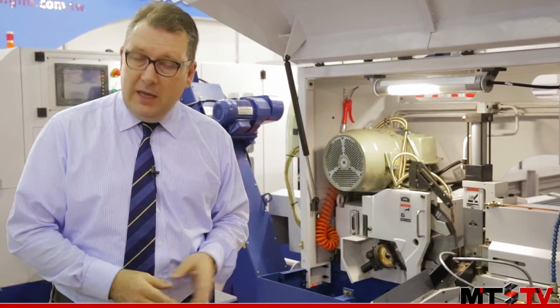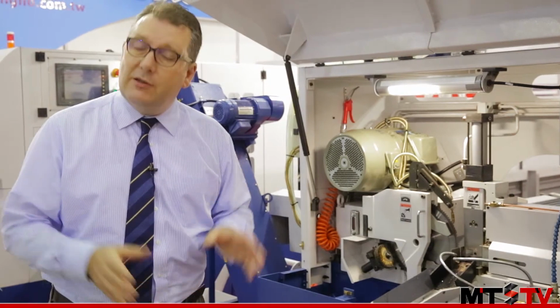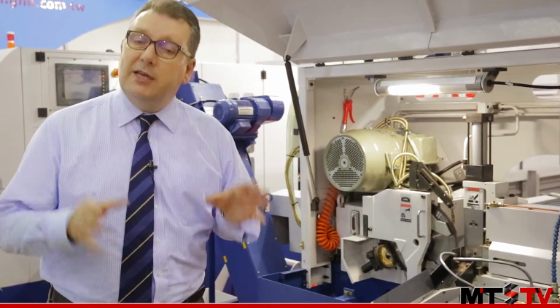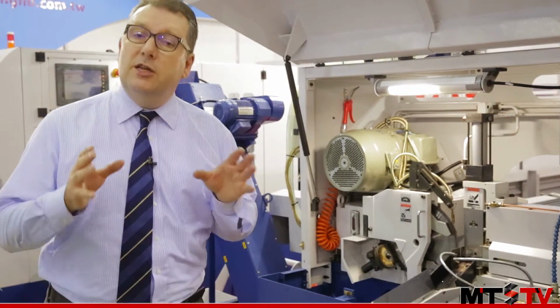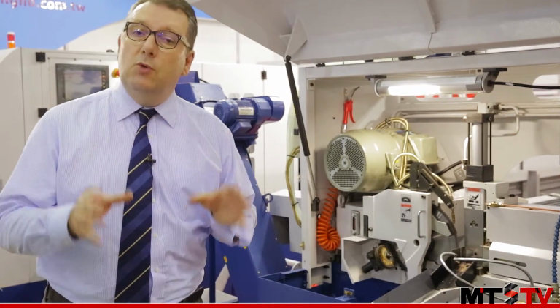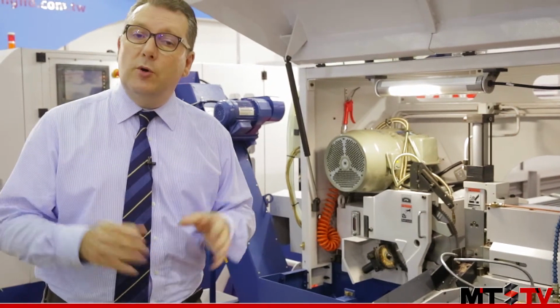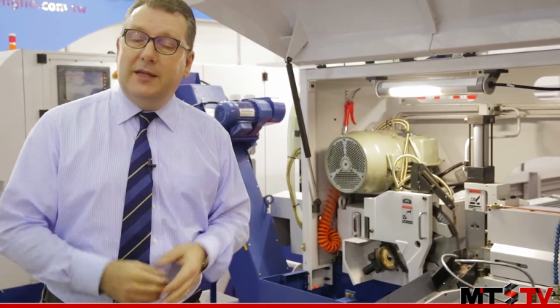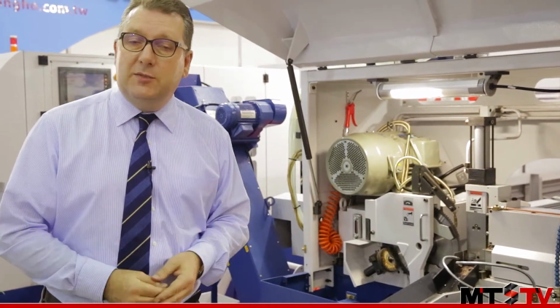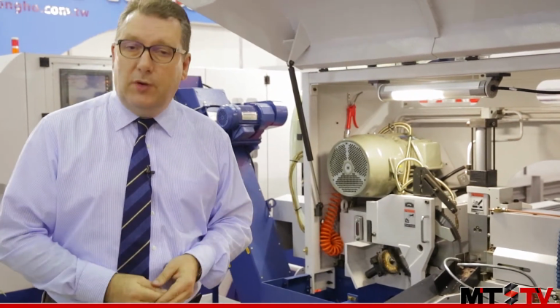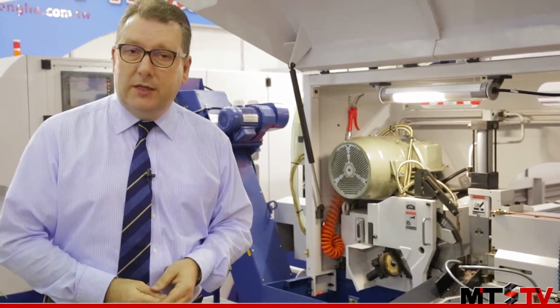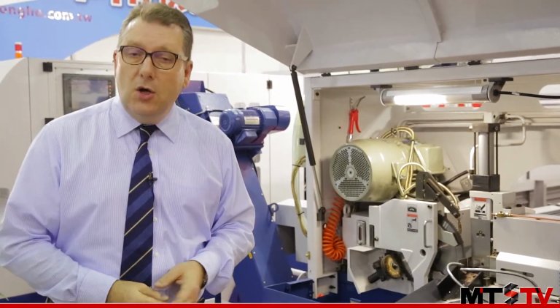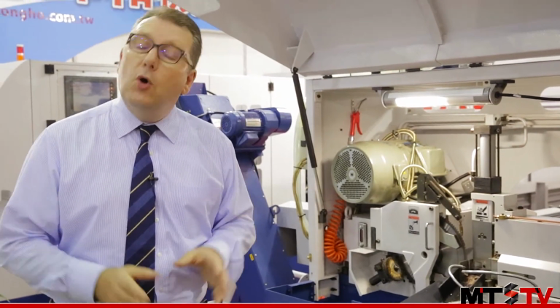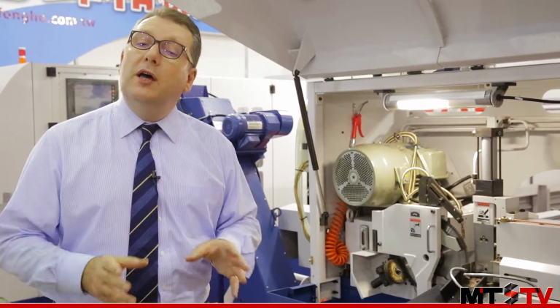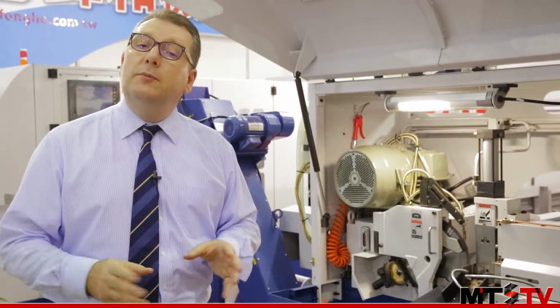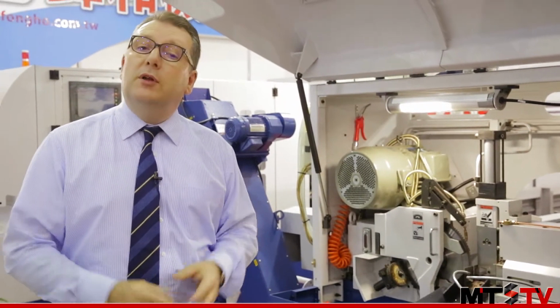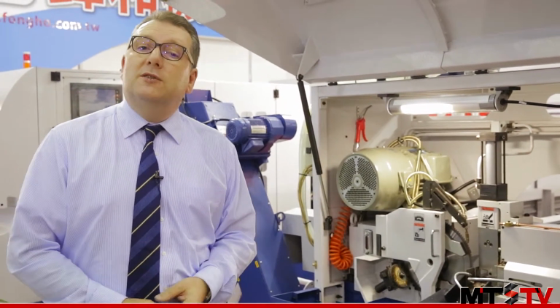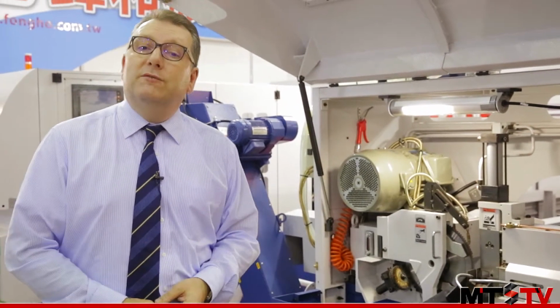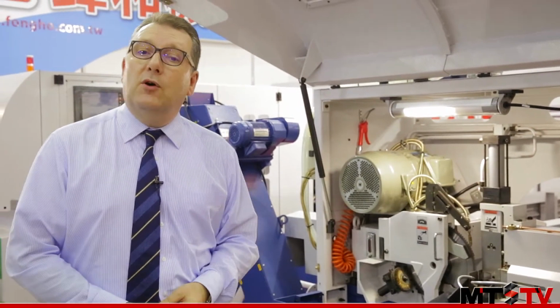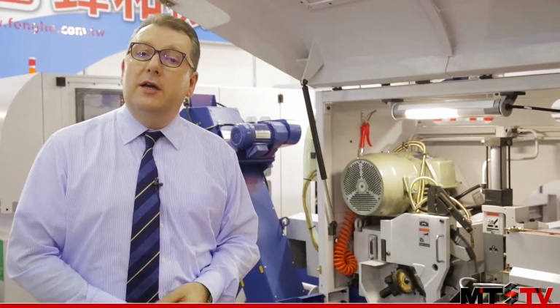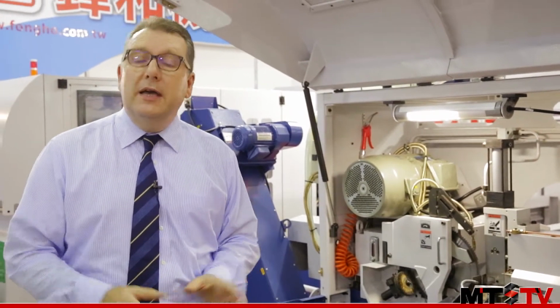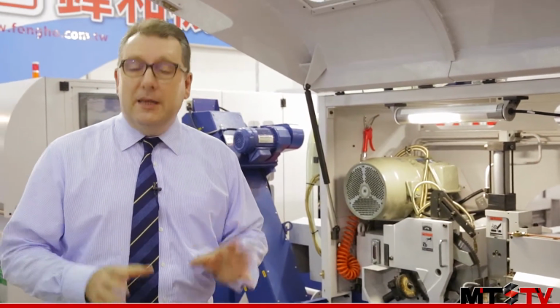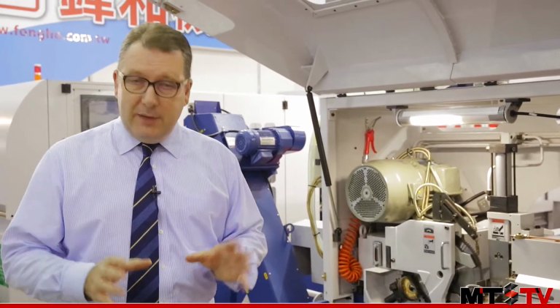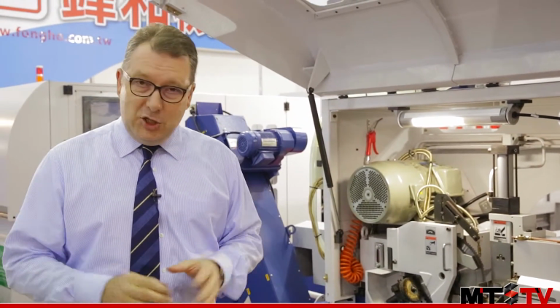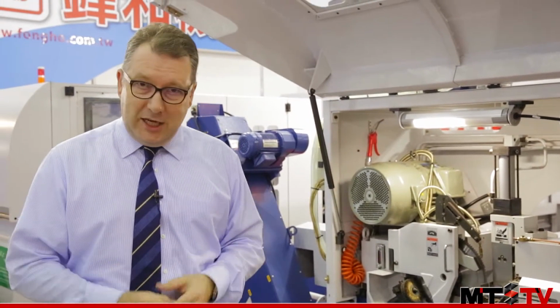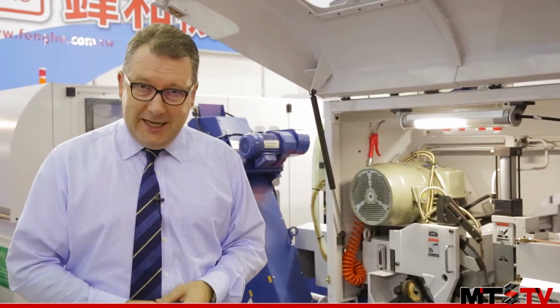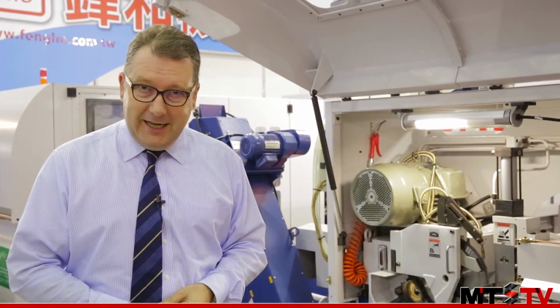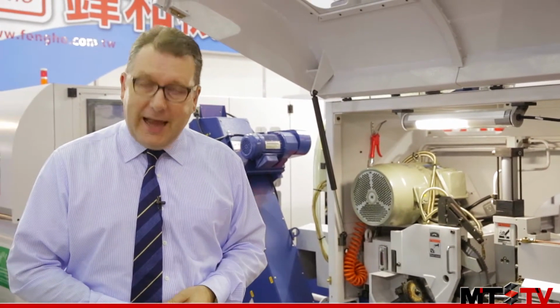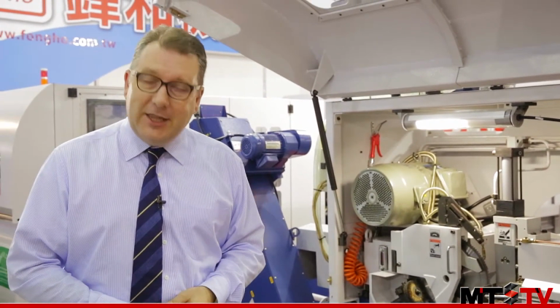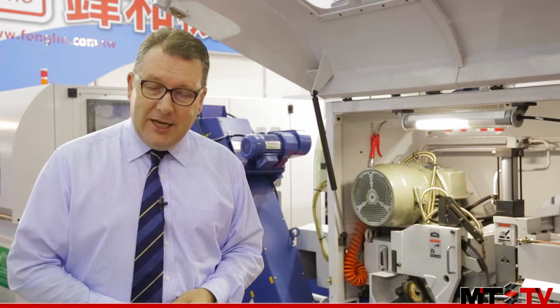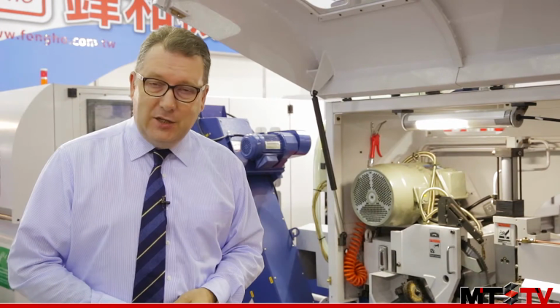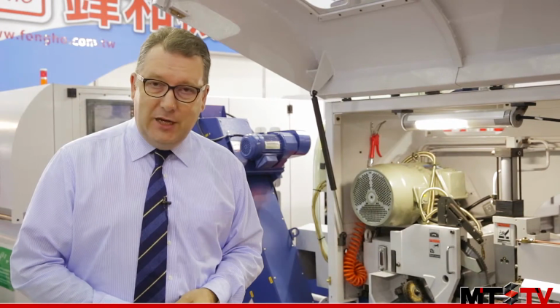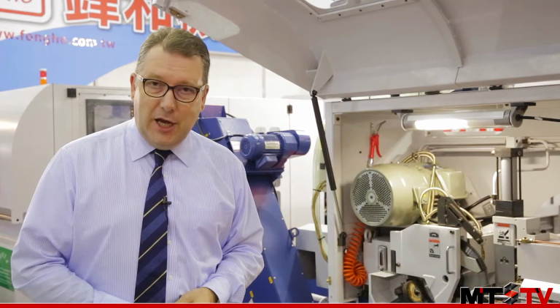If you'd like to know more about this product or other products from Fonghe, then please check the link at the end of the video.